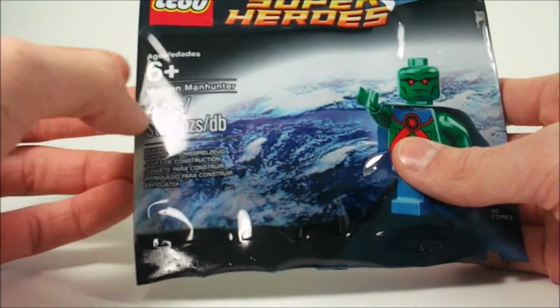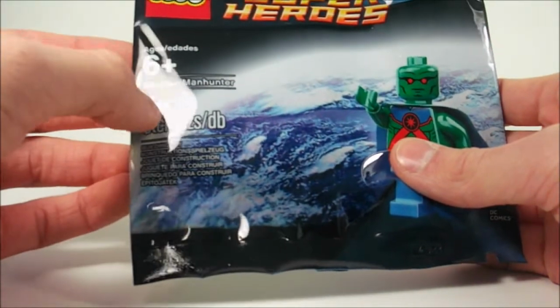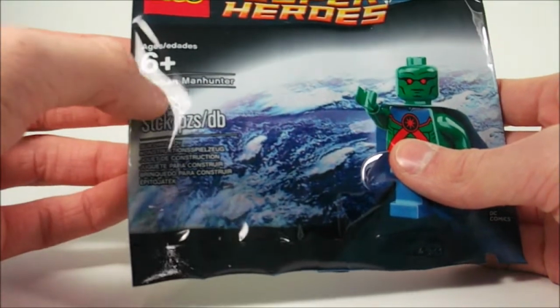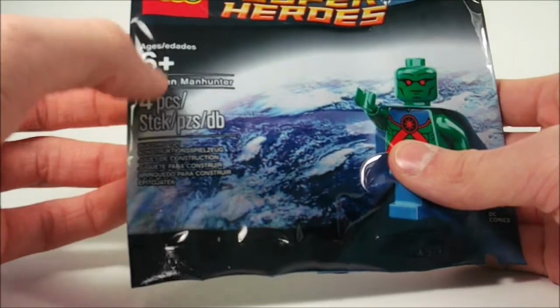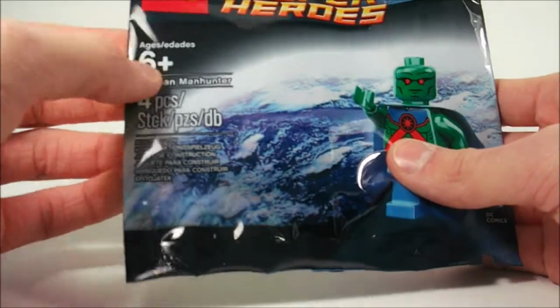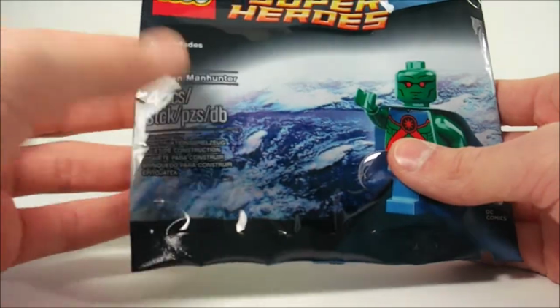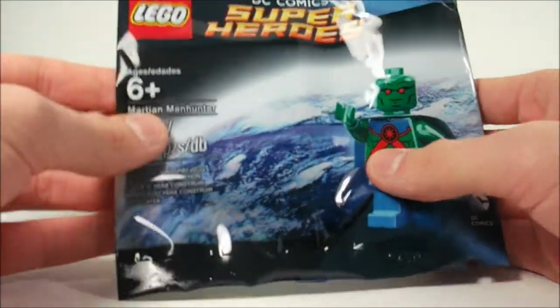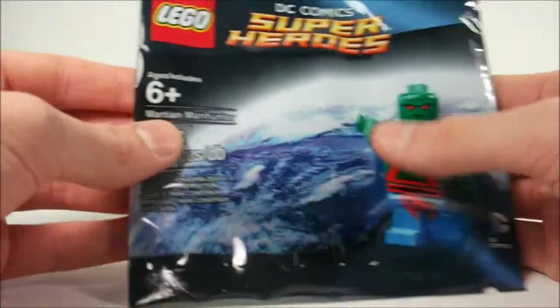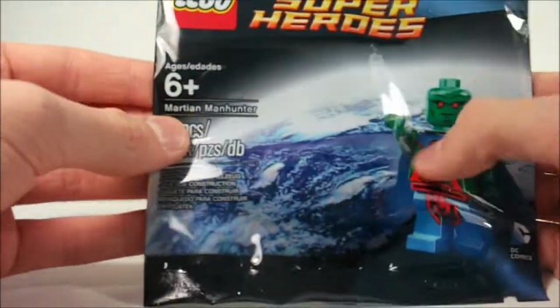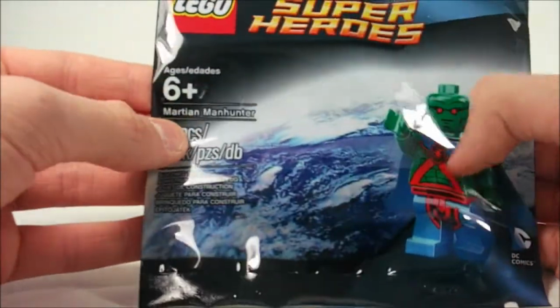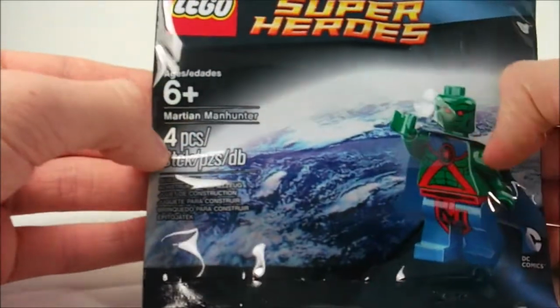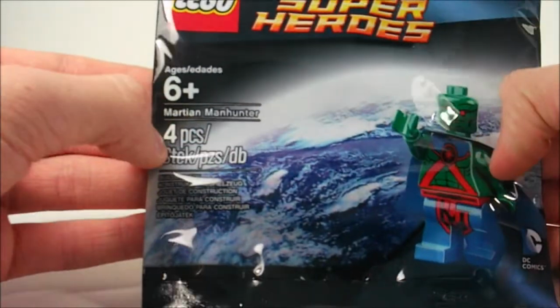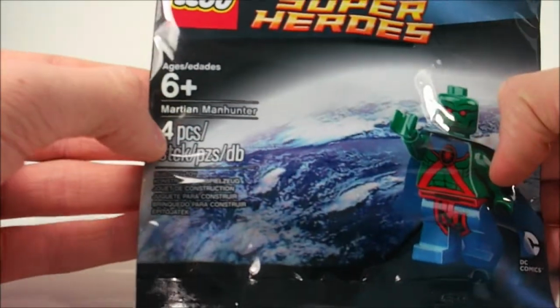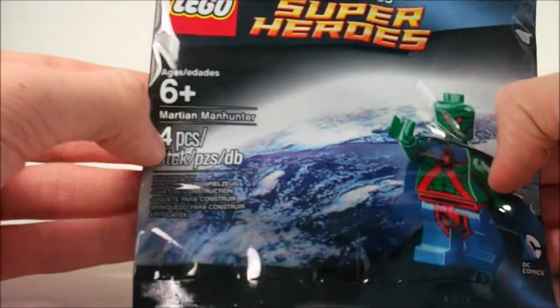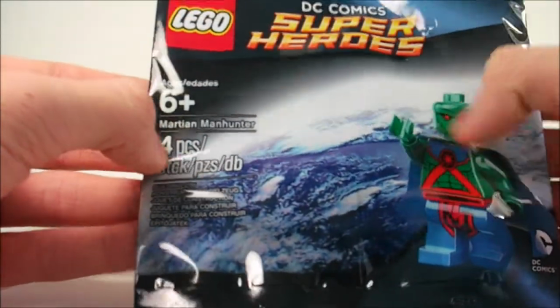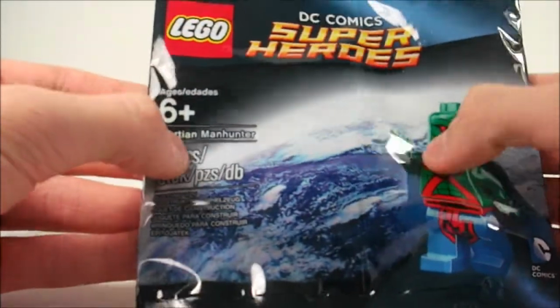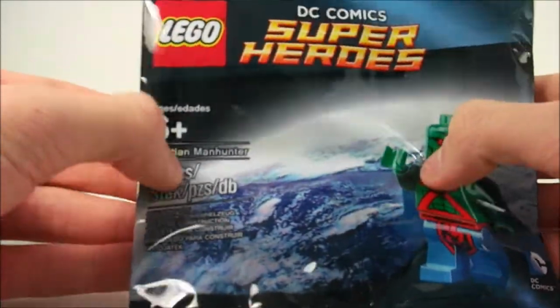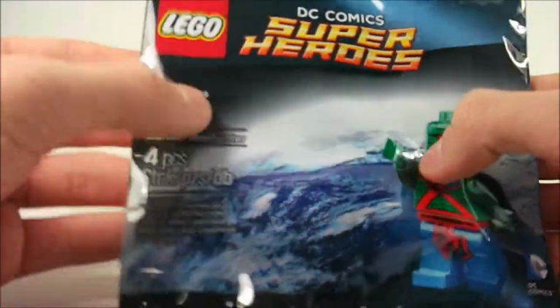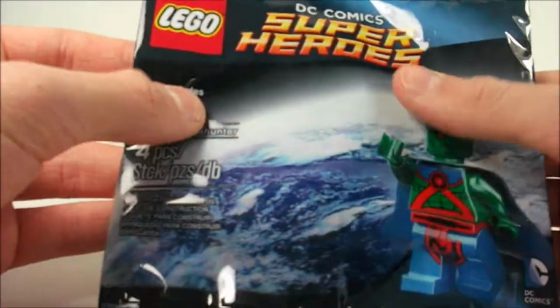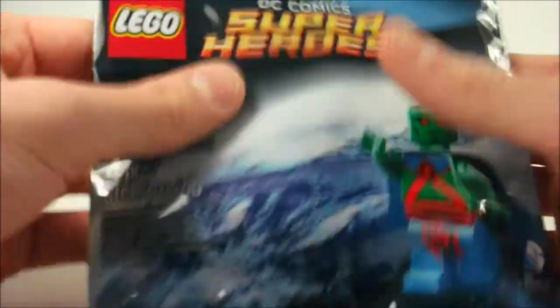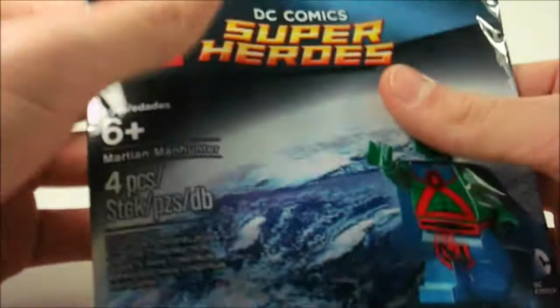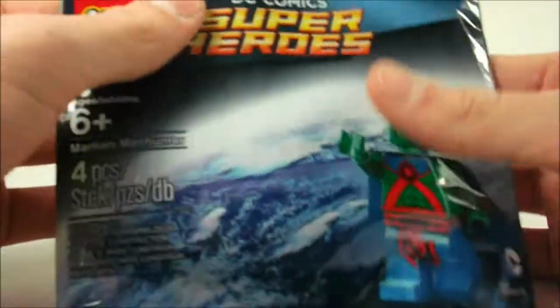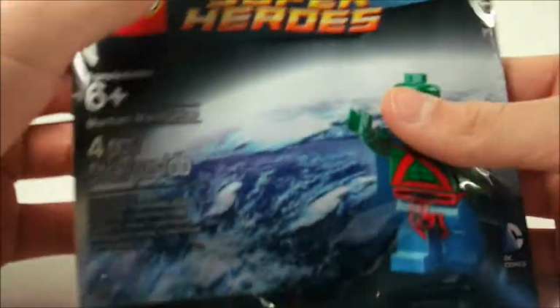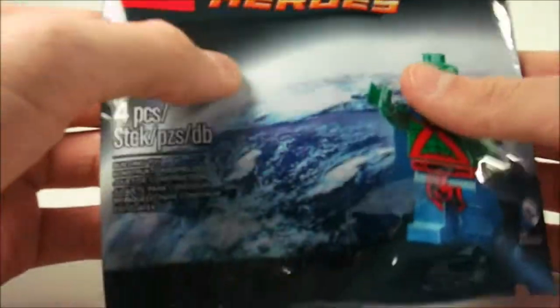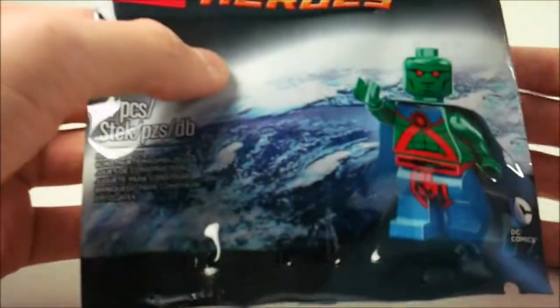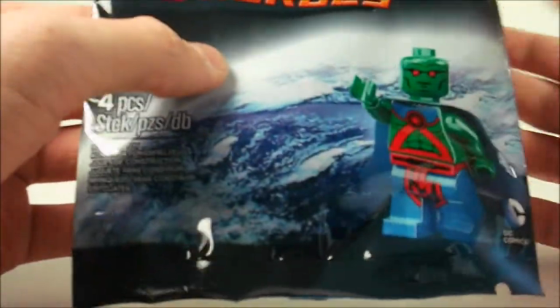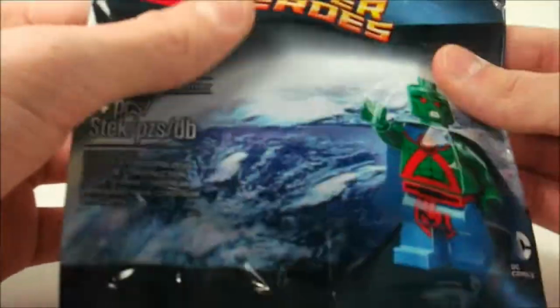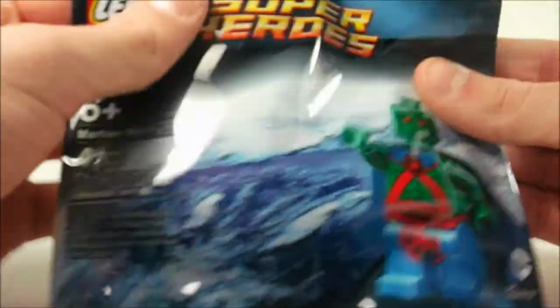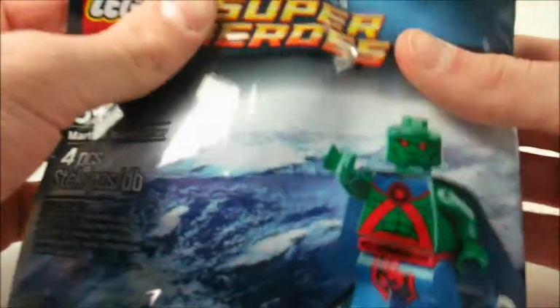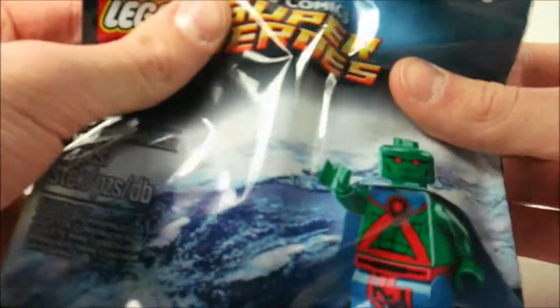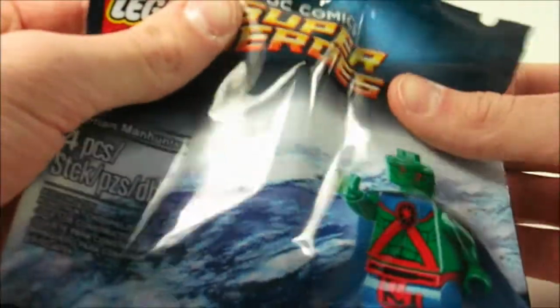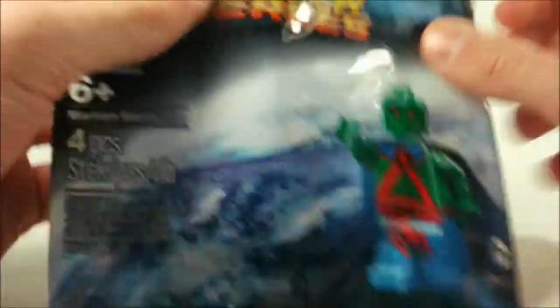Four pieces, ages six and up, it's titled Martian Manhunter, of course, in DC Comics Superheroes.